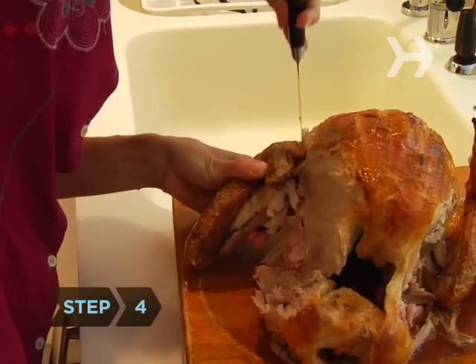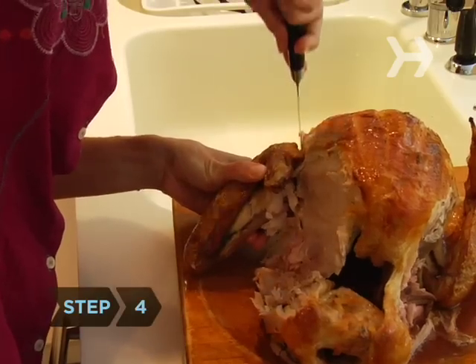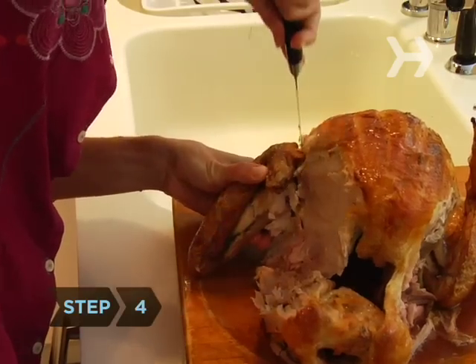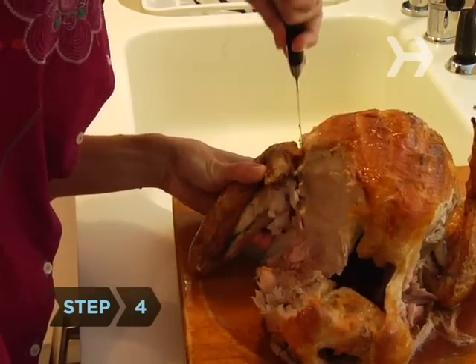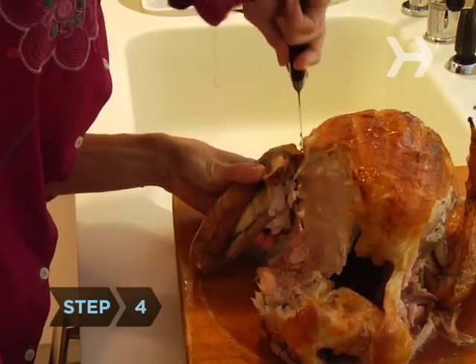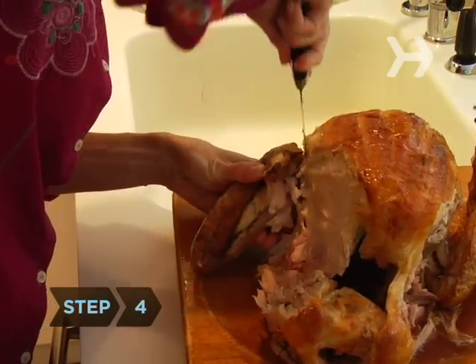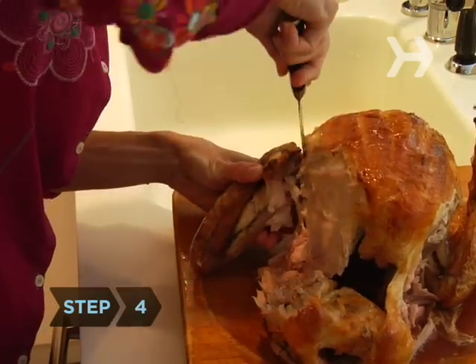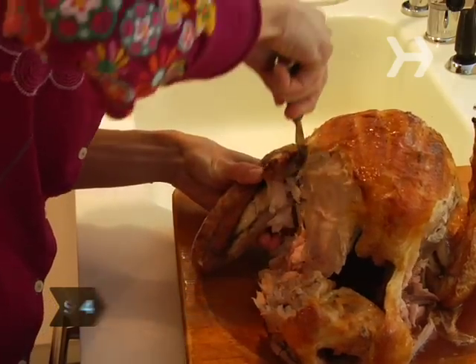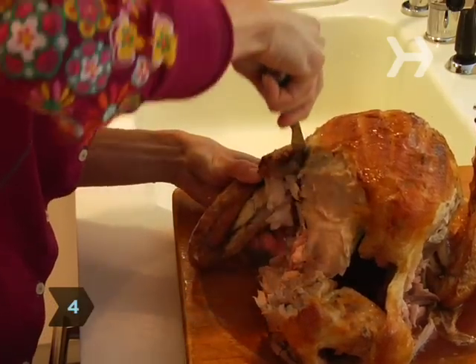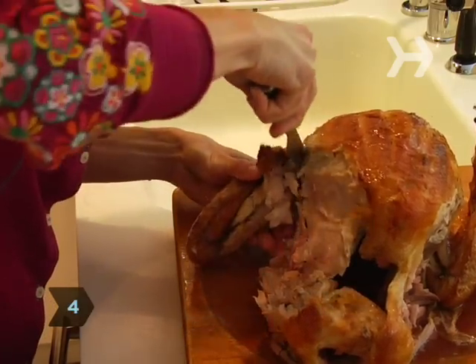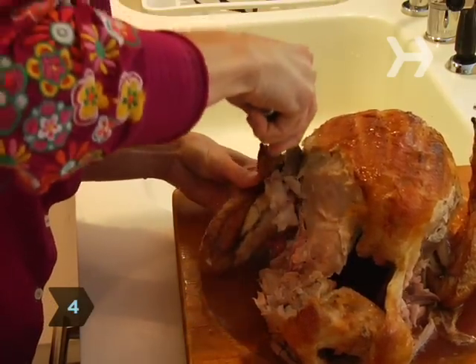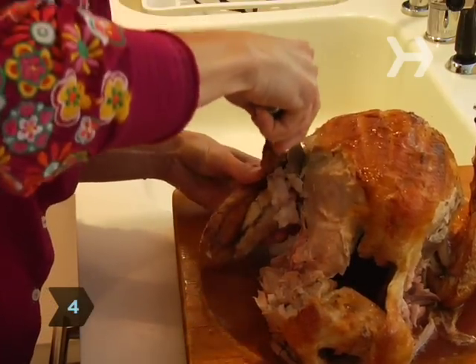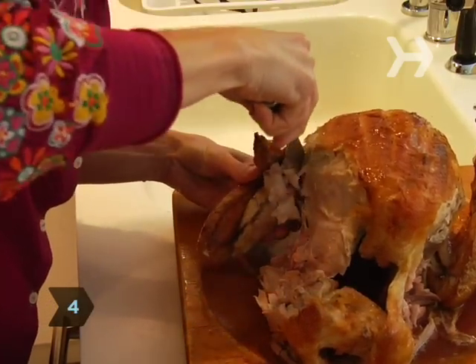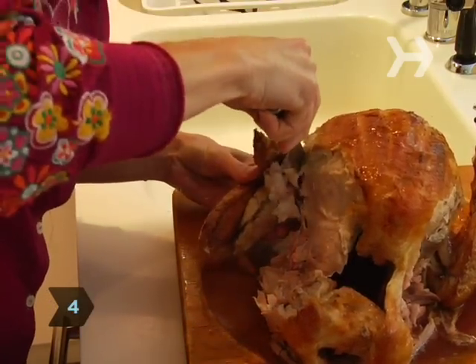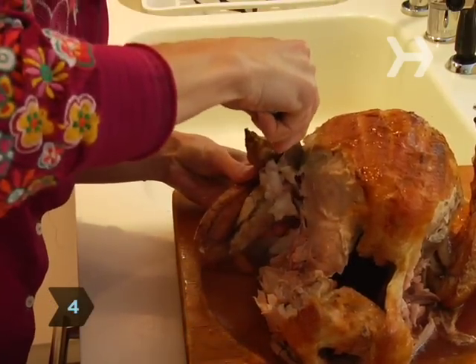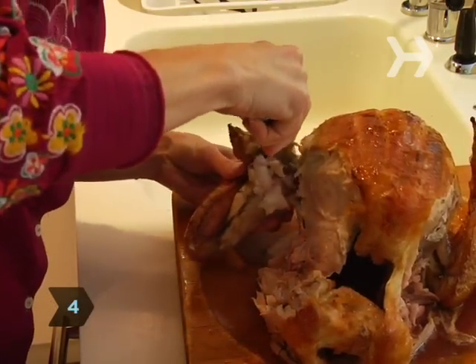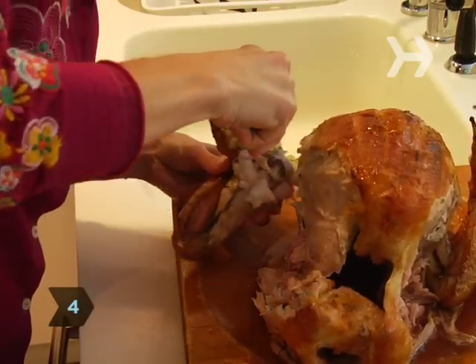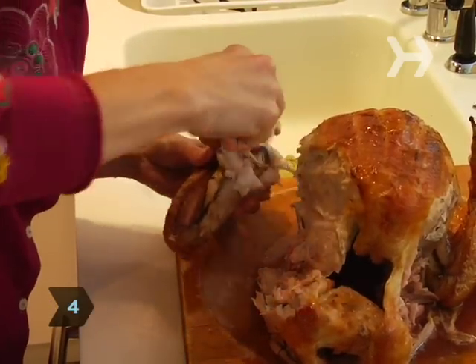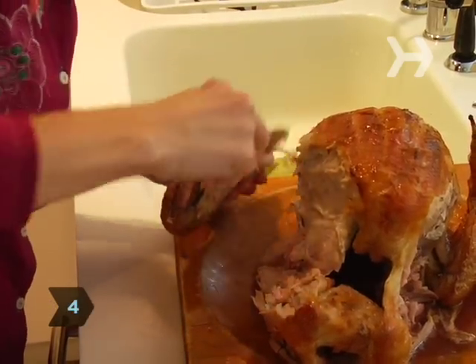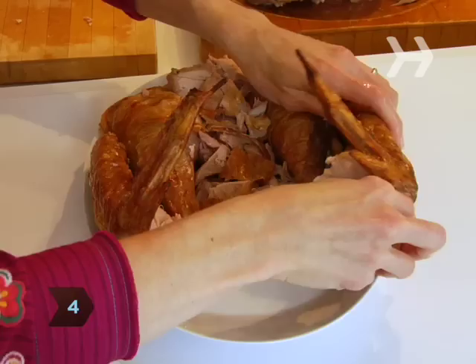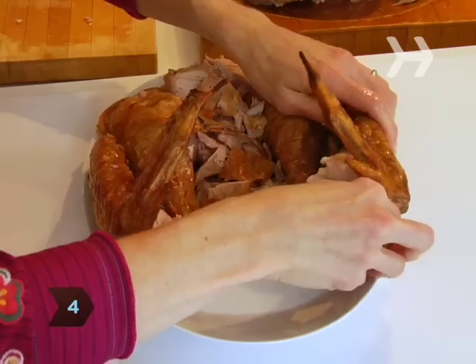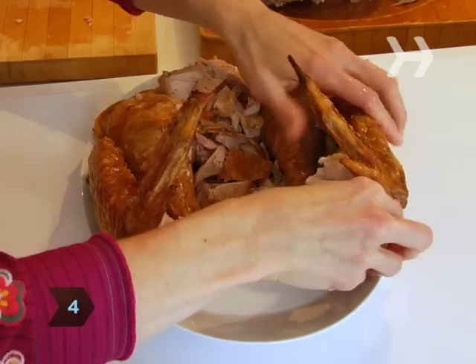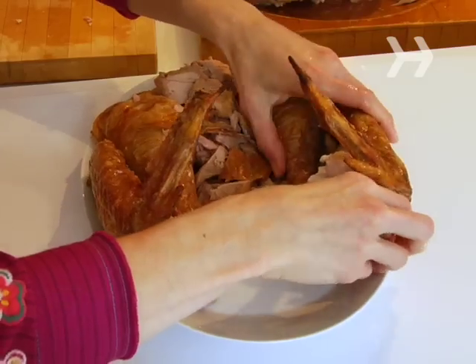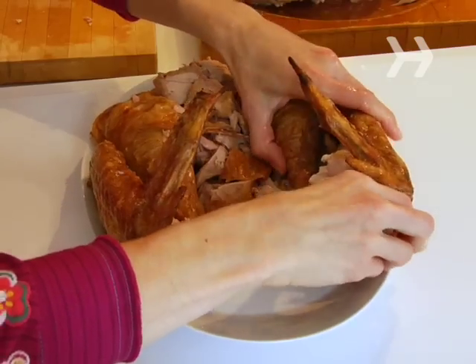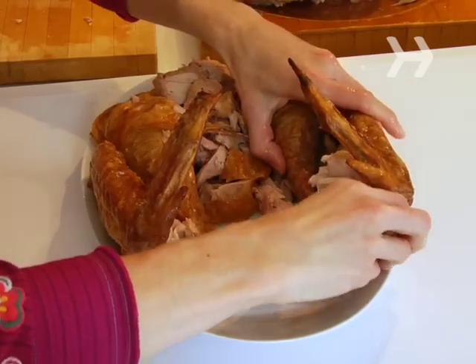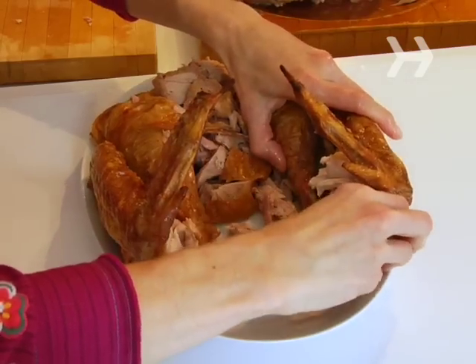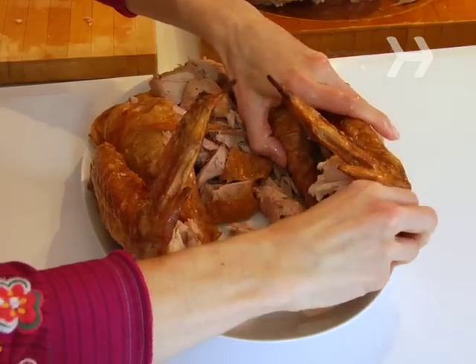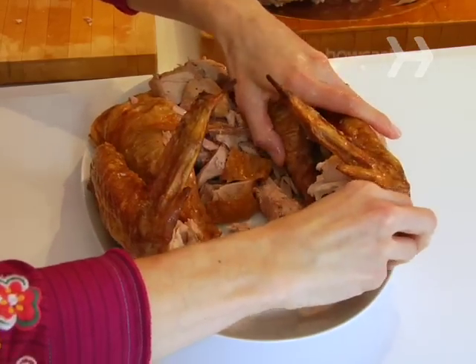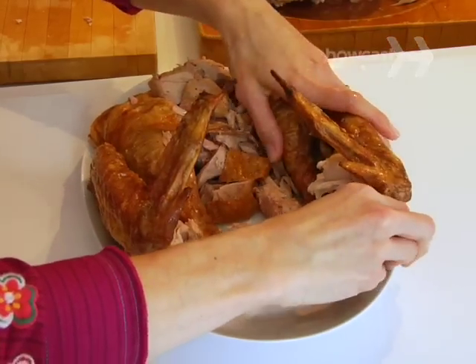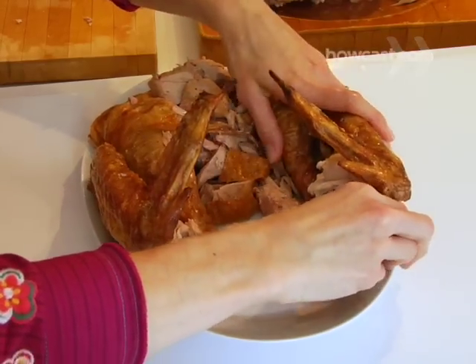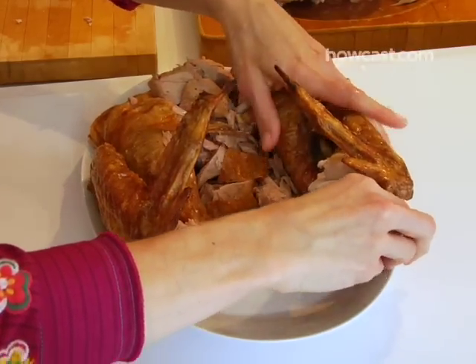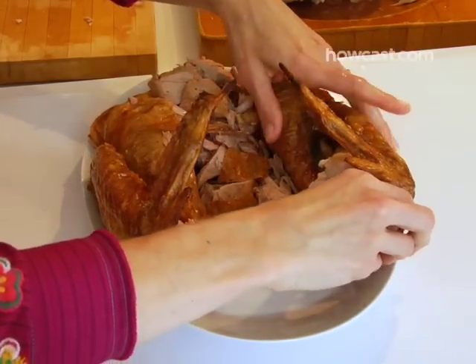Step 4. Pull one wing away from the body of the bird and cut through the skin and the joint. Repeat with the other wing, and set the wings aside.